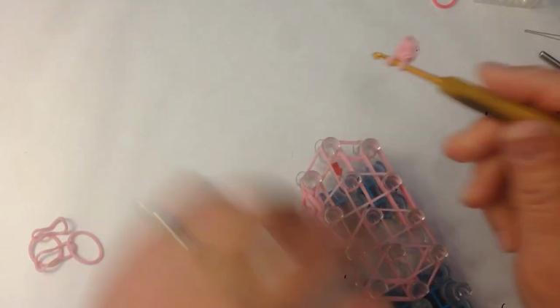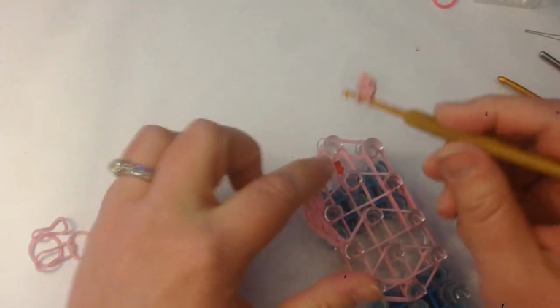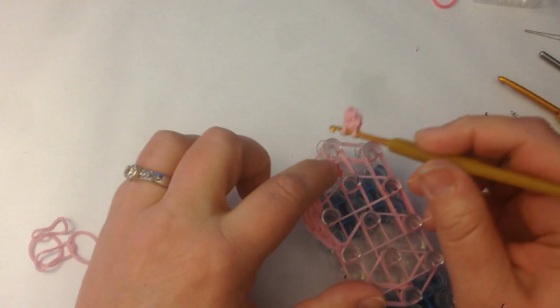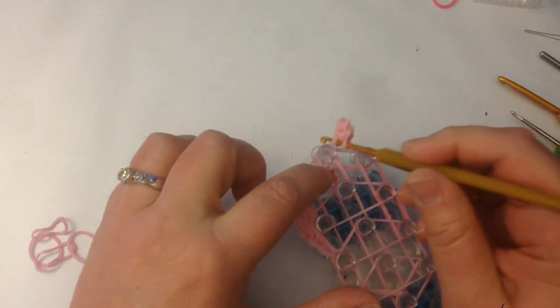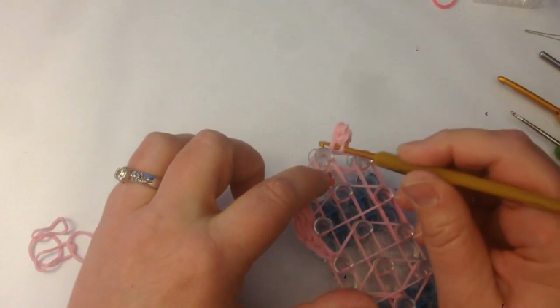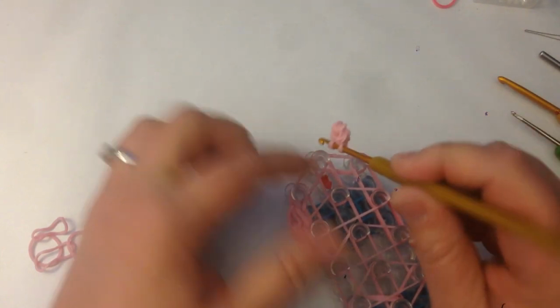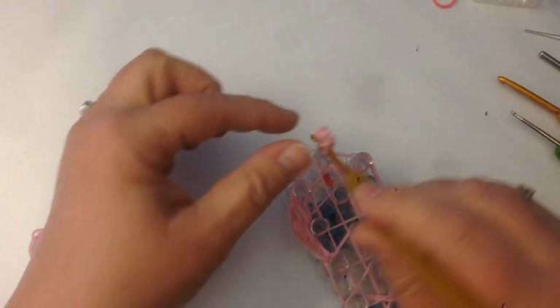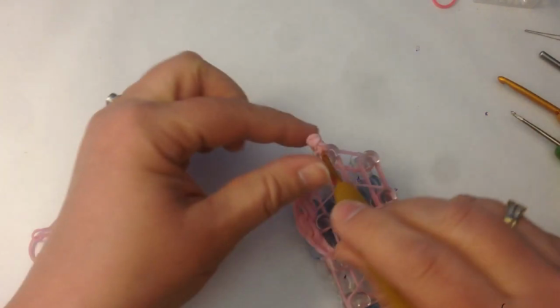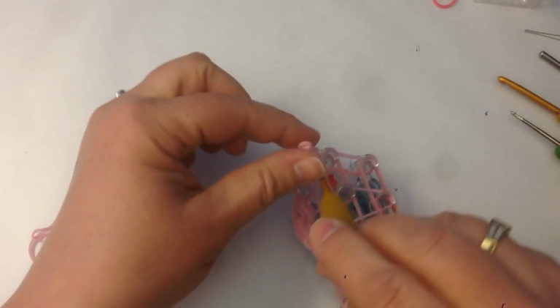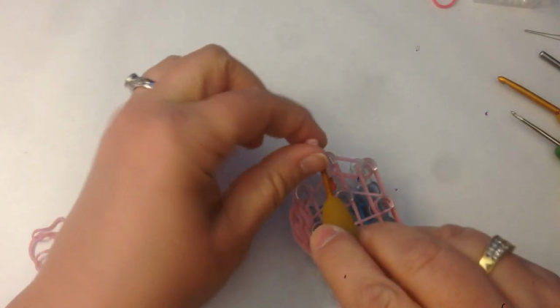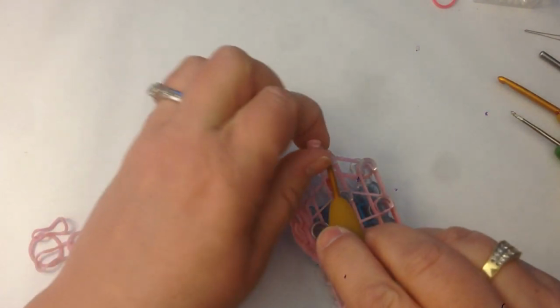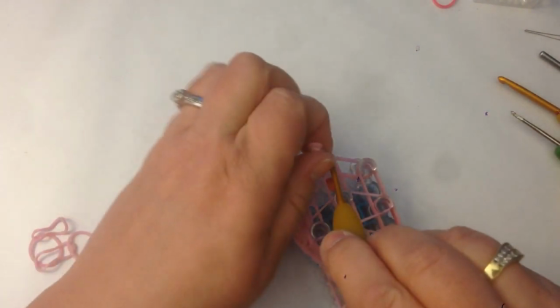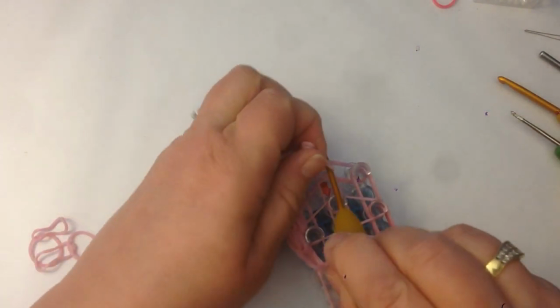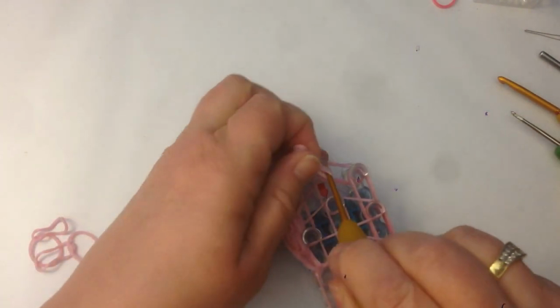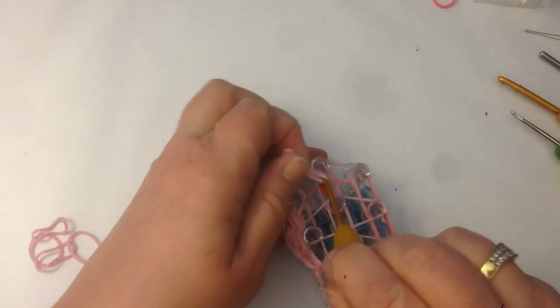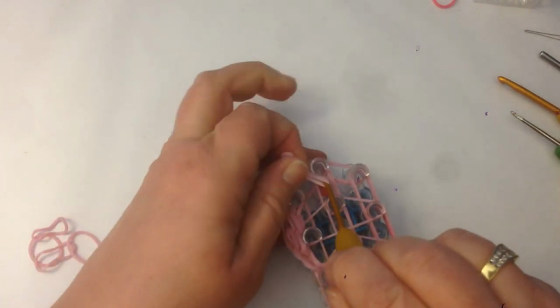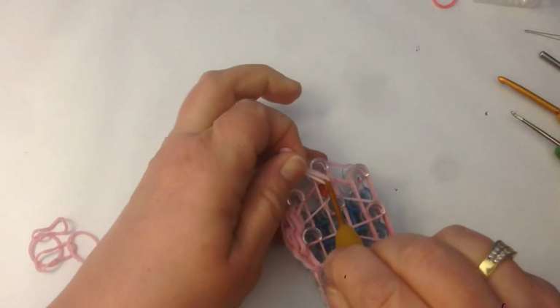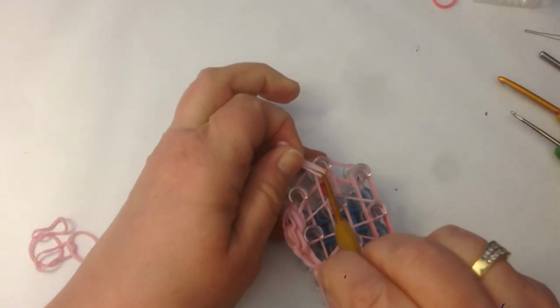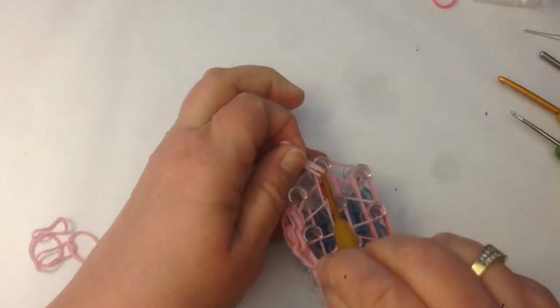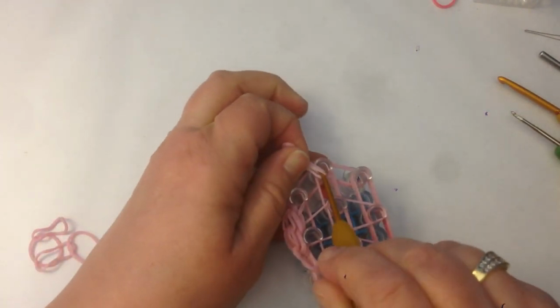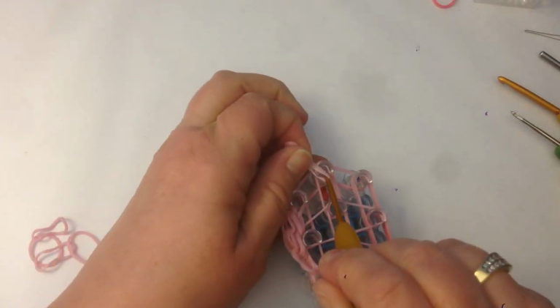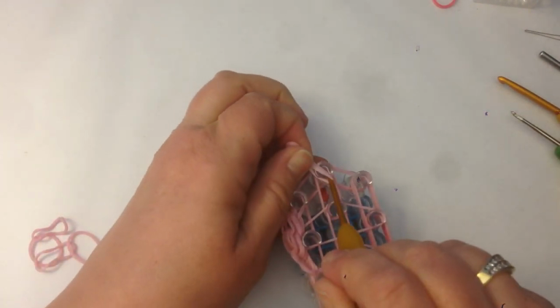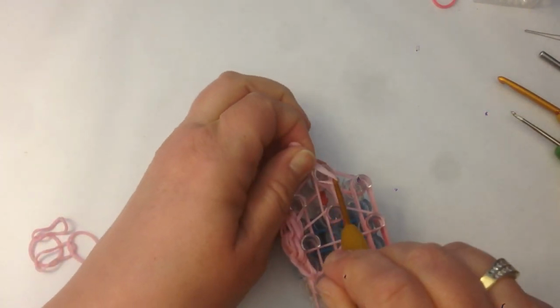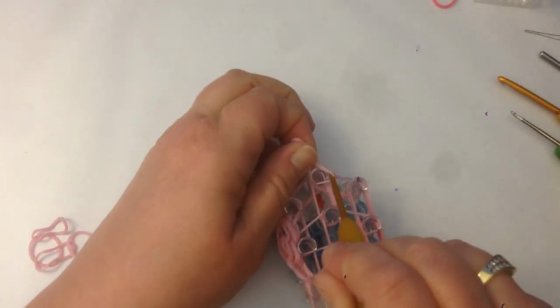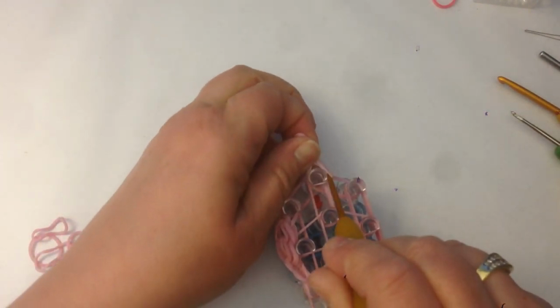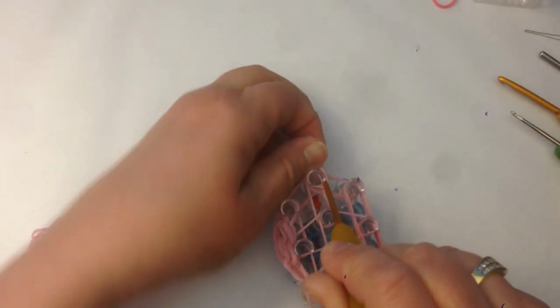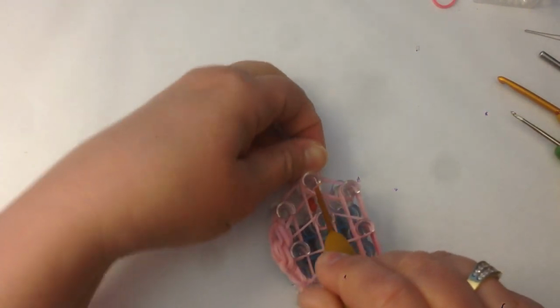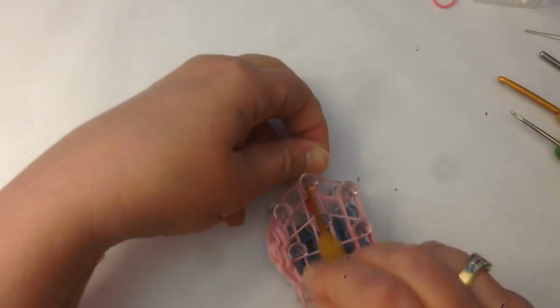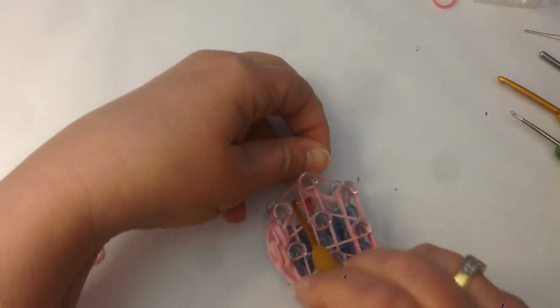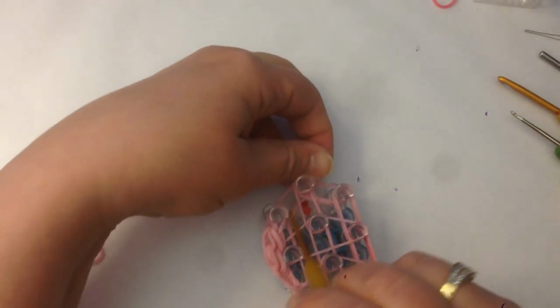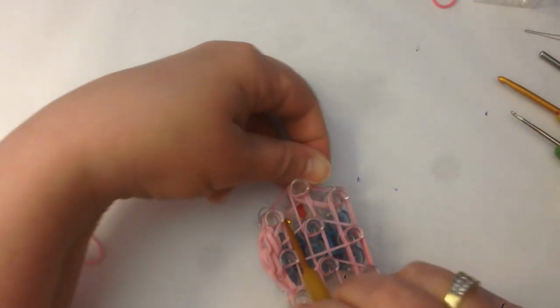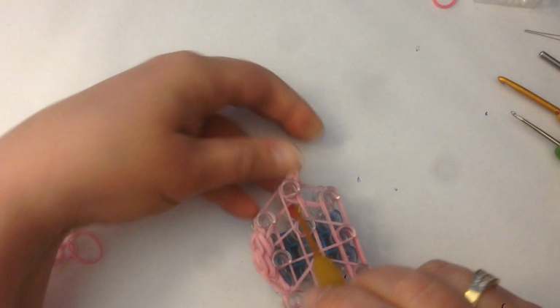Slip your hook under the tight end cap and pull the bottom two bands up and across to this peg. Then loom this one up and take it off the loom — it's going to be placed on this peg here. You might have to stretch it because it's looped on itself. Go down and find those two bottom bands, loom up, and take that off the loom. Pretty it up a little by stretching it out — and that's our first ear. It's going to go up here on this top peg.